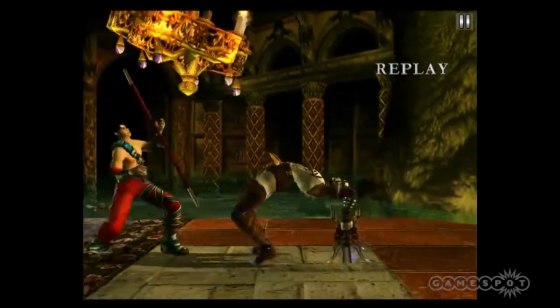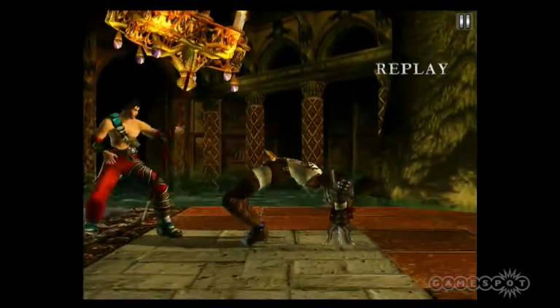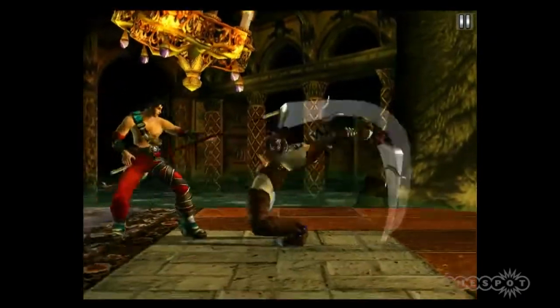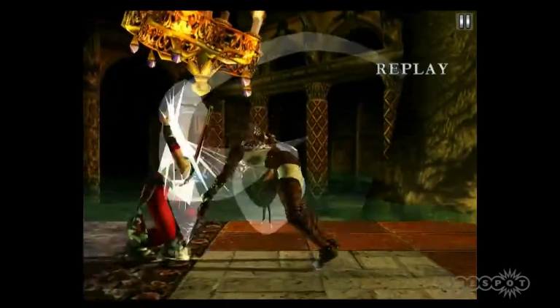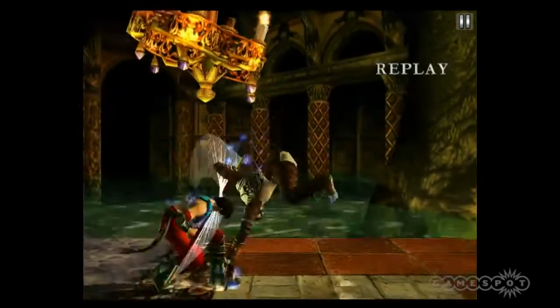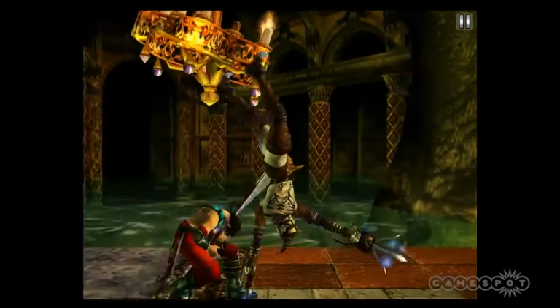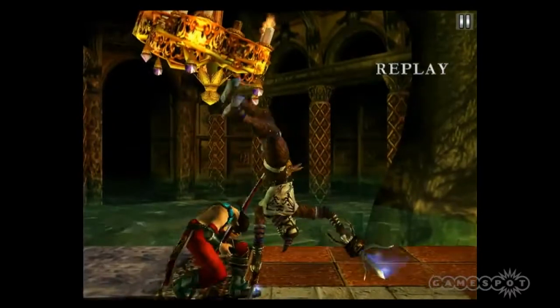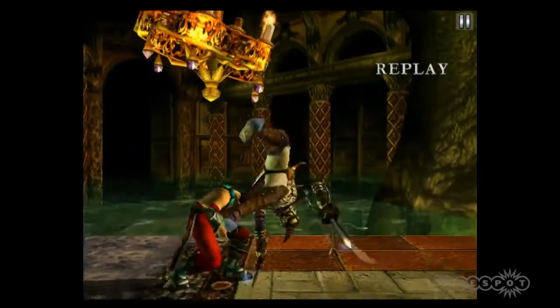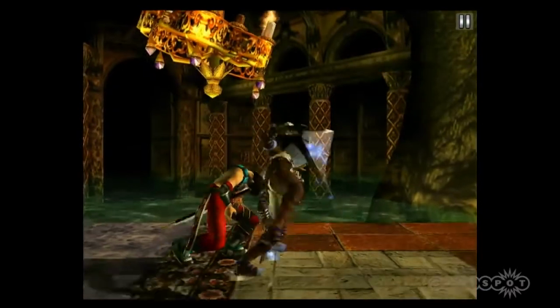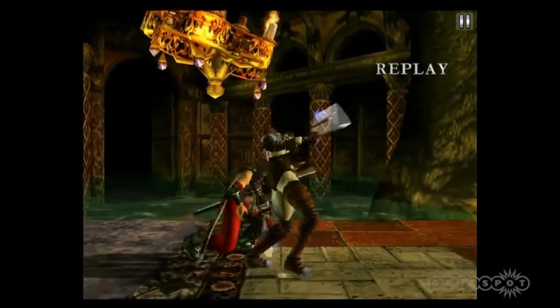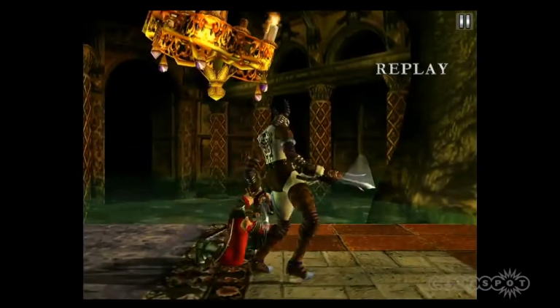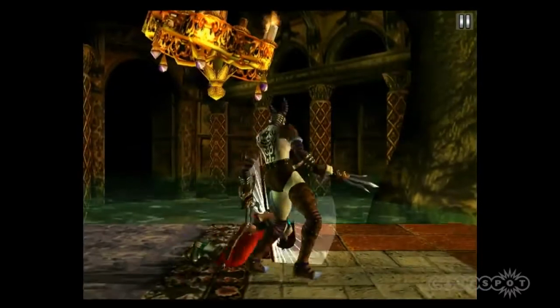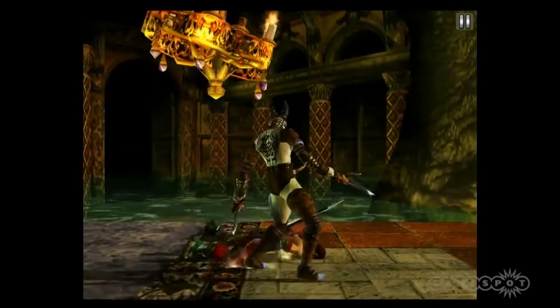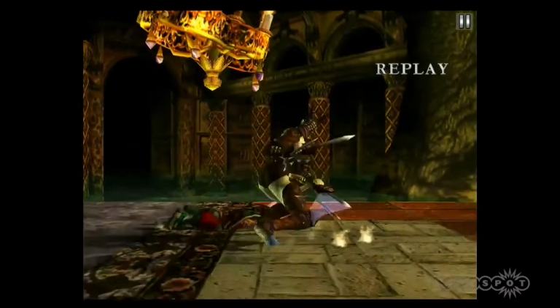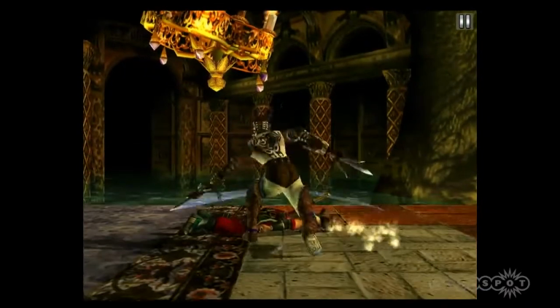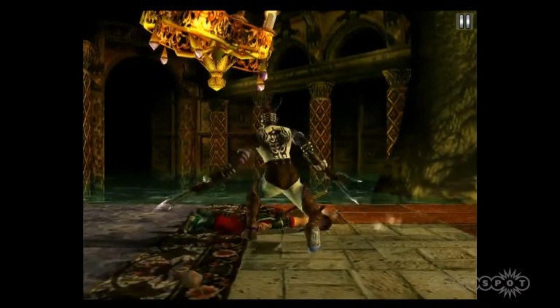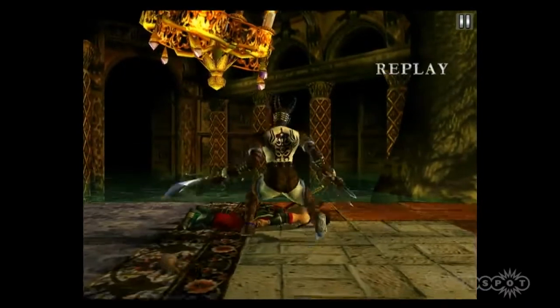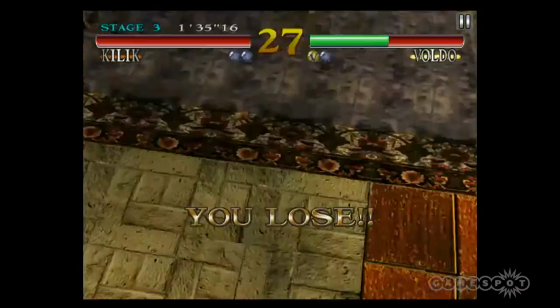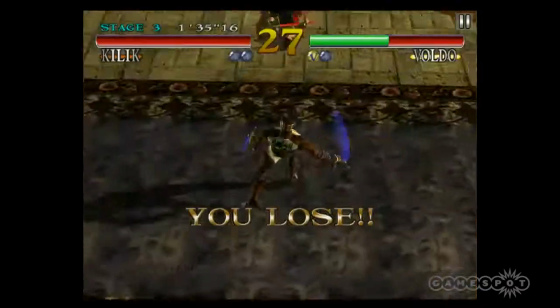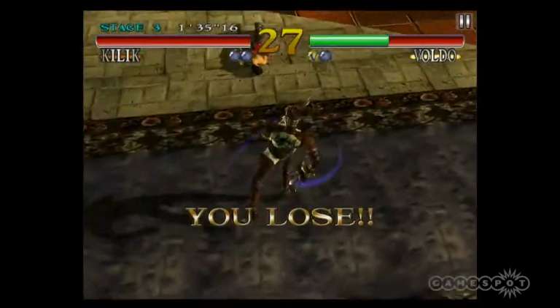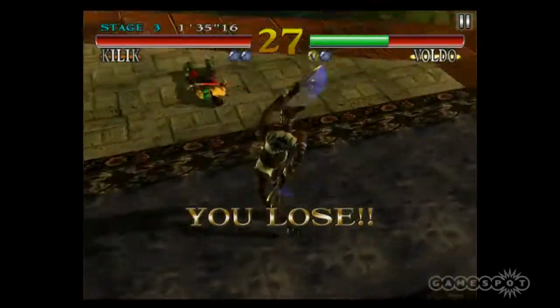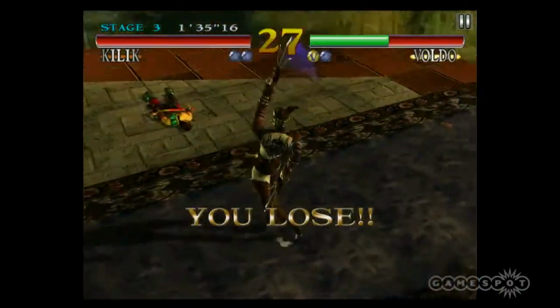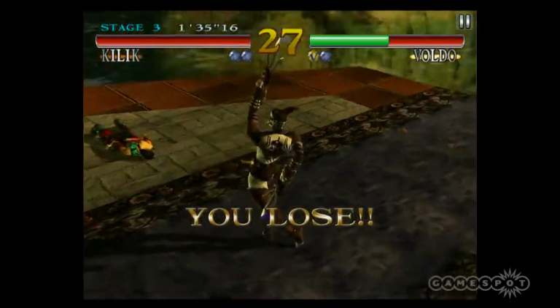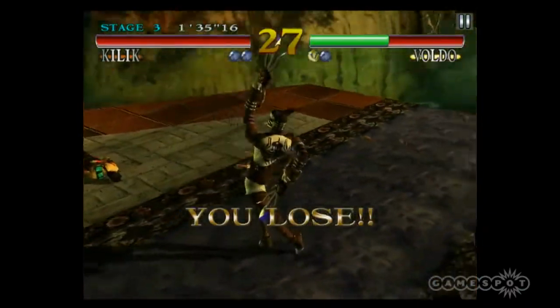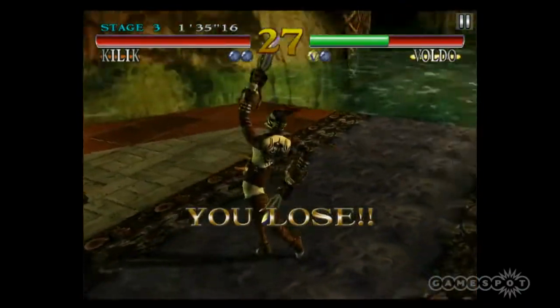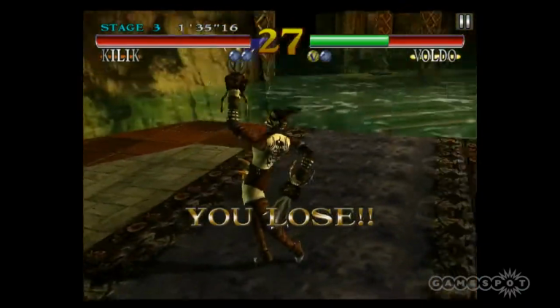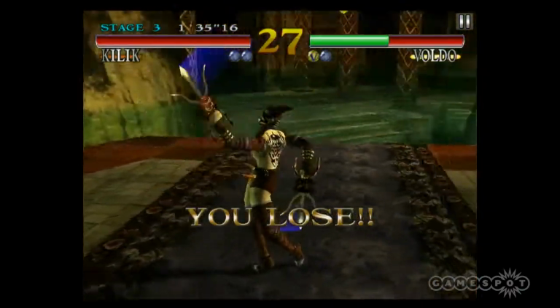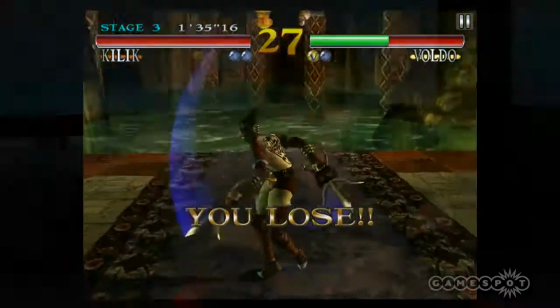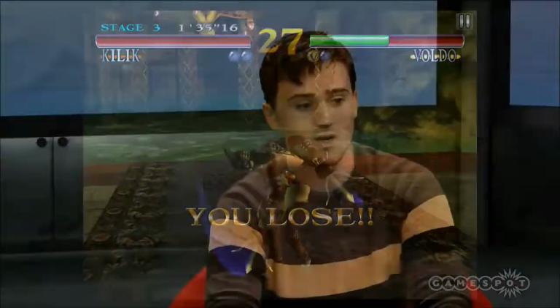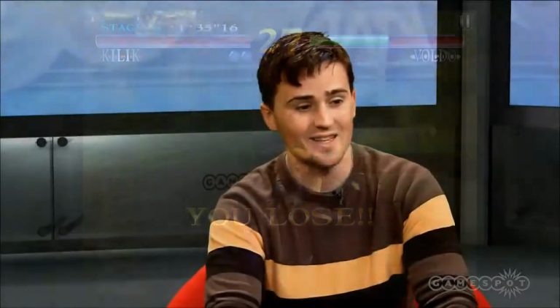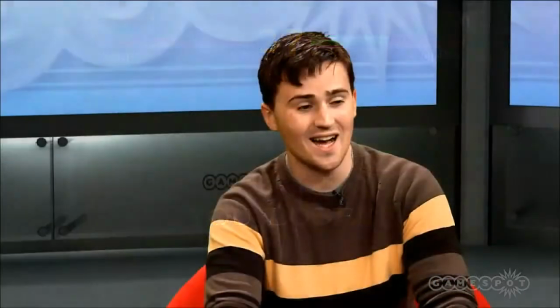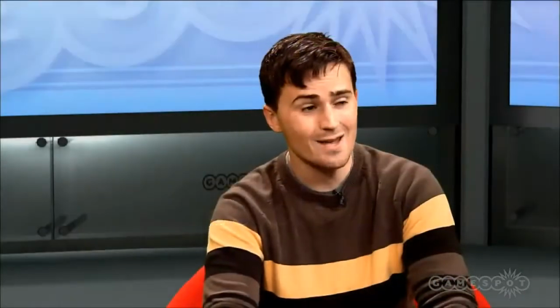And that was our look at Soul Calibur on the iPad.